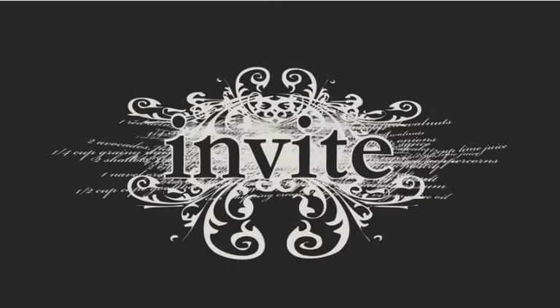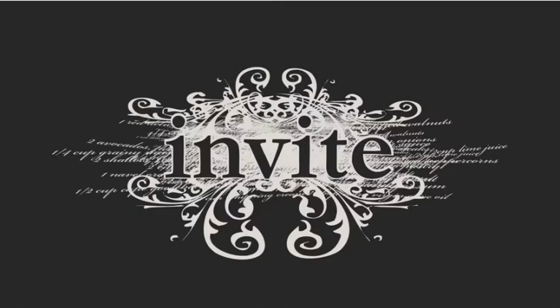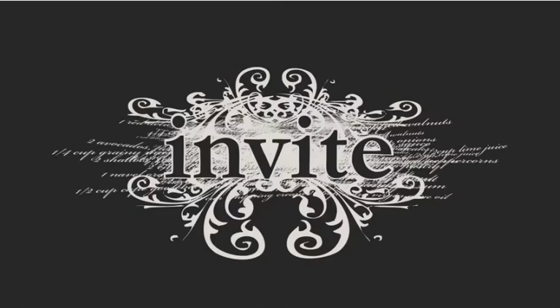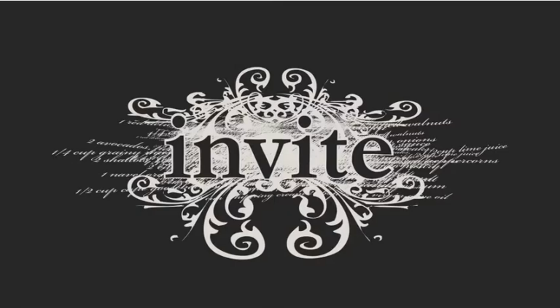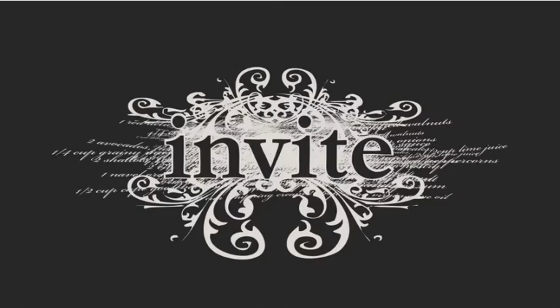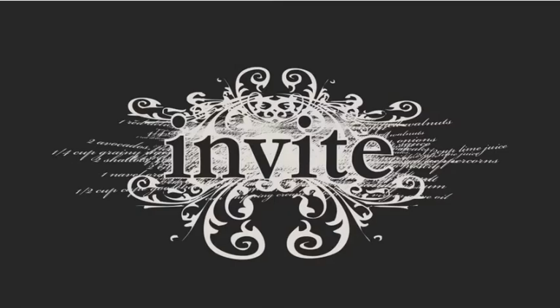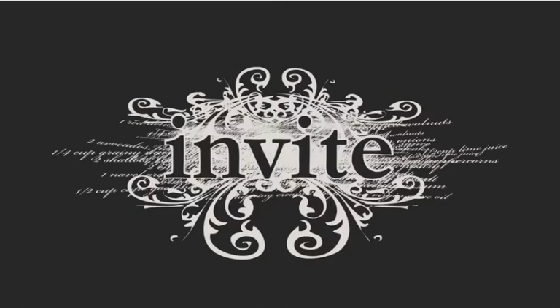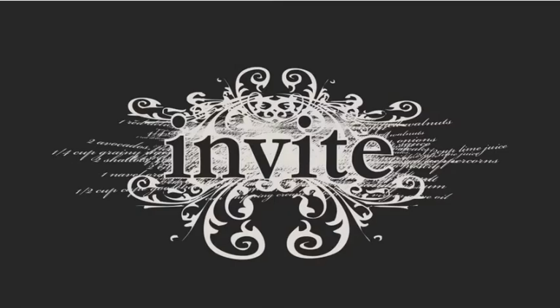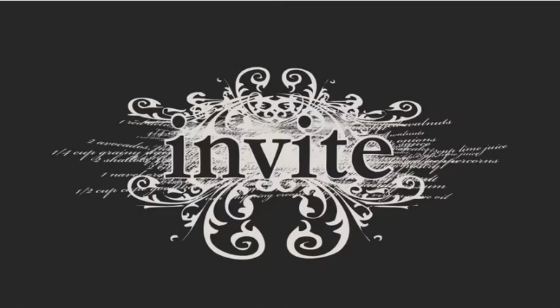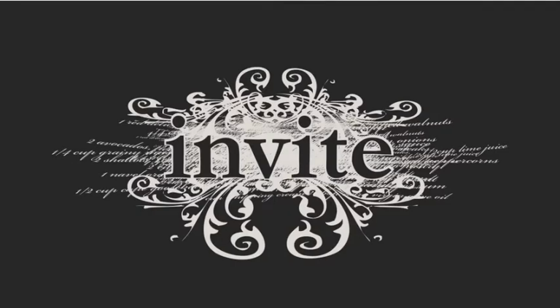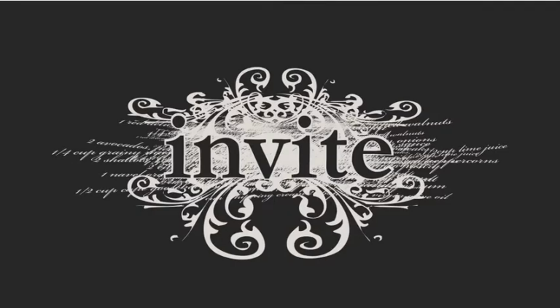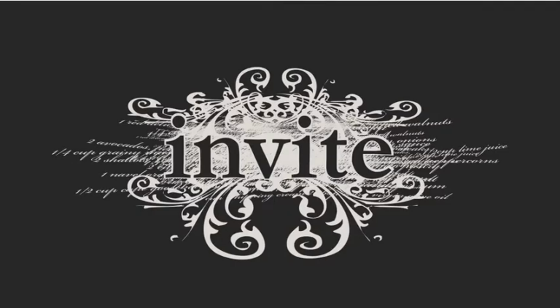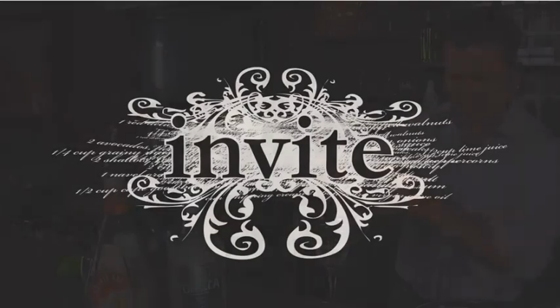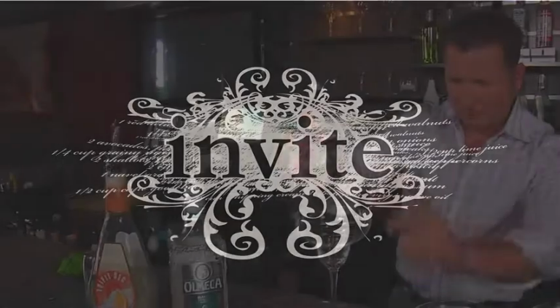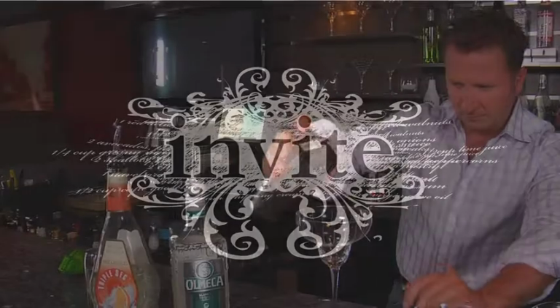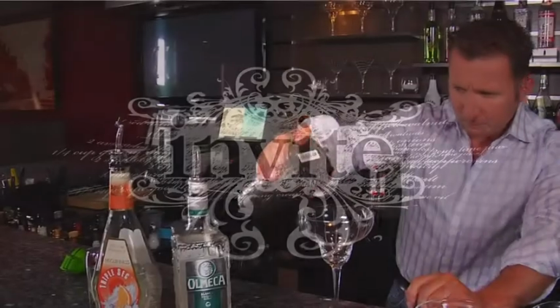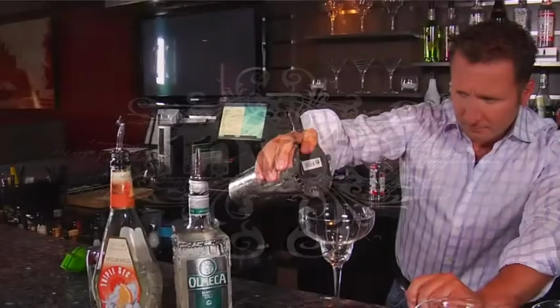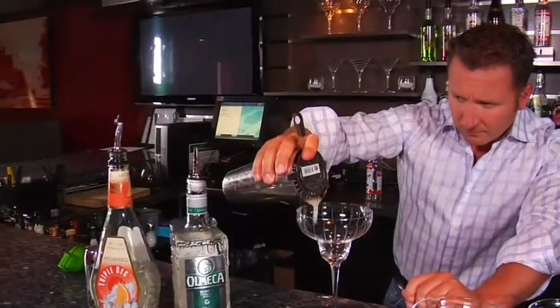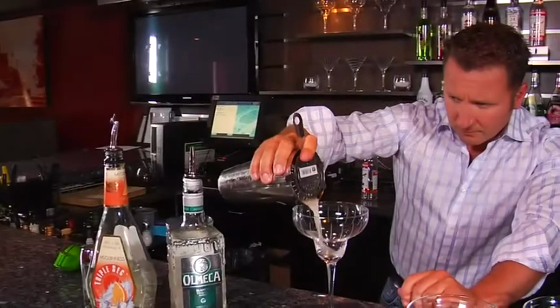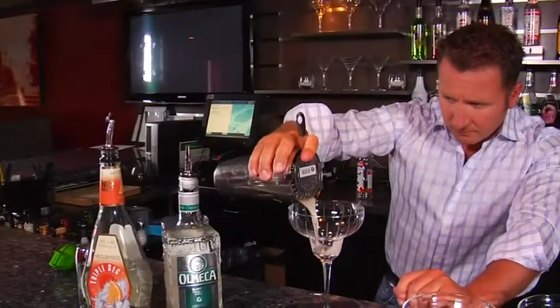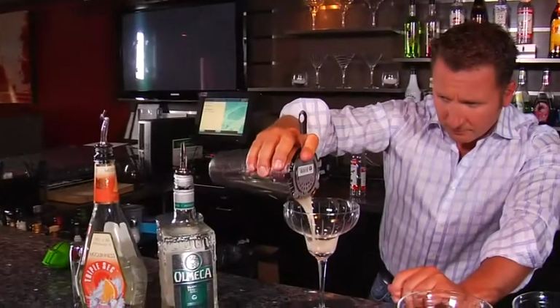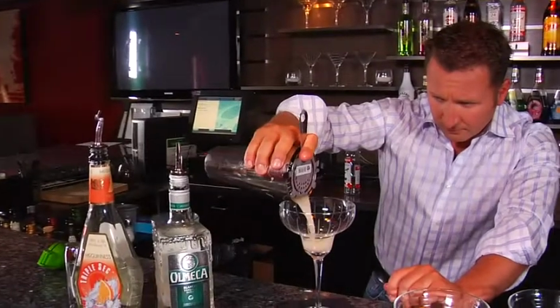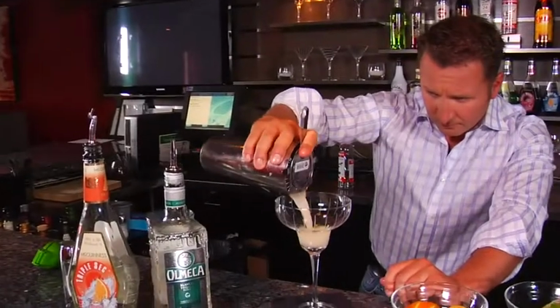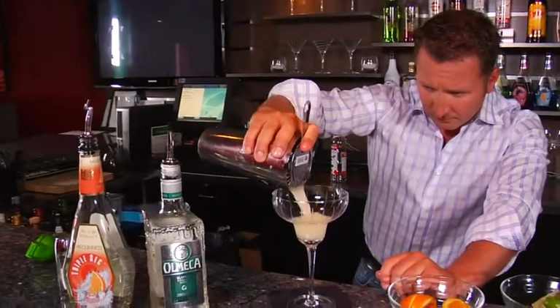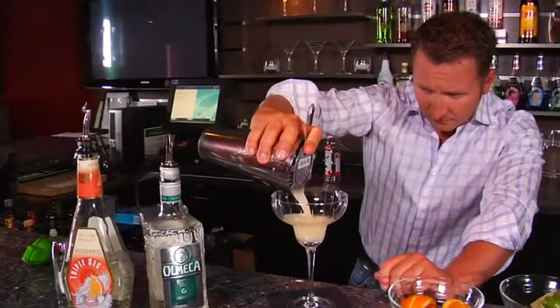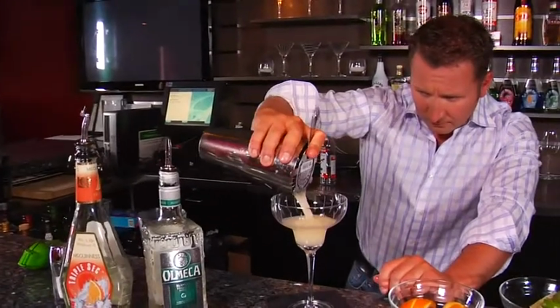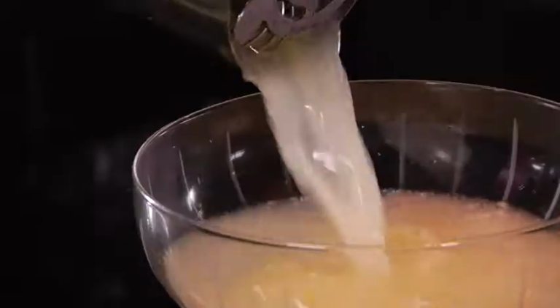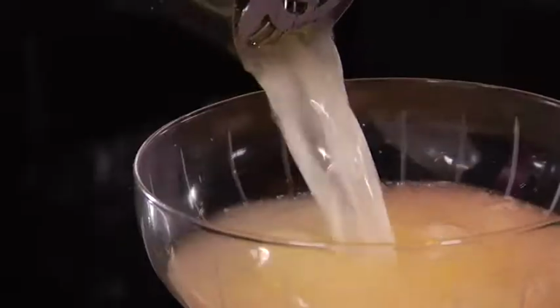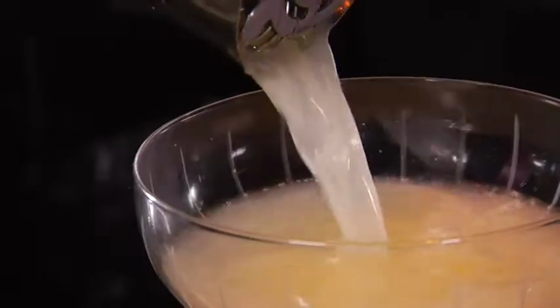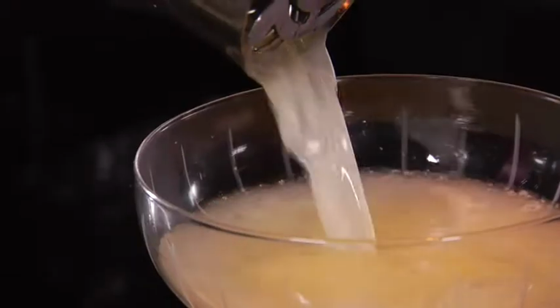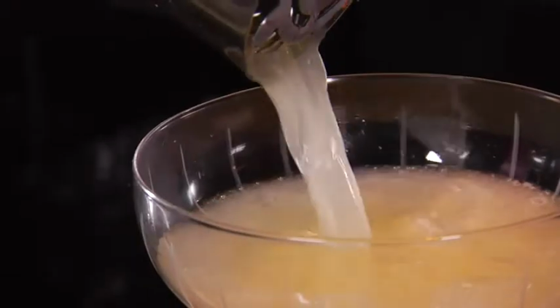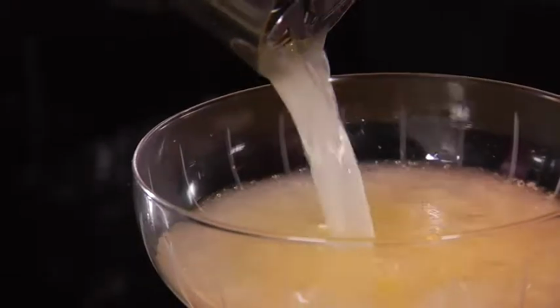Welcome to Invite. I'm your host Jeremy Parsons, and on this segment we're going to be doing a freshly squeezed classic margarita.